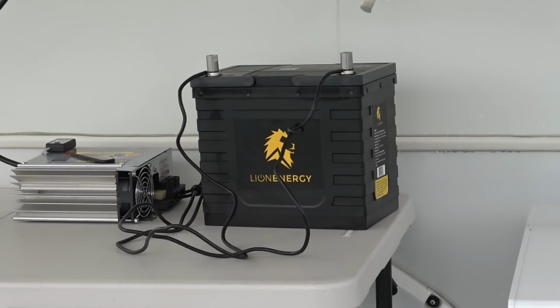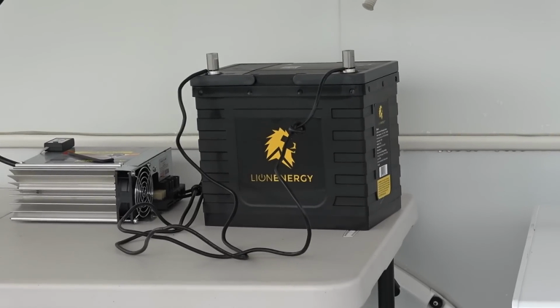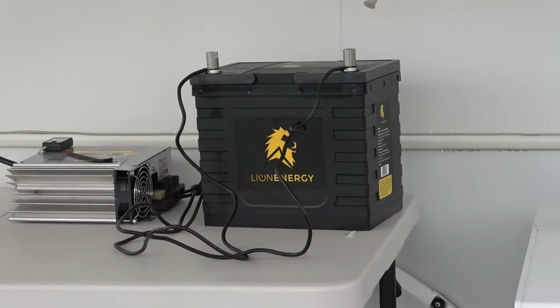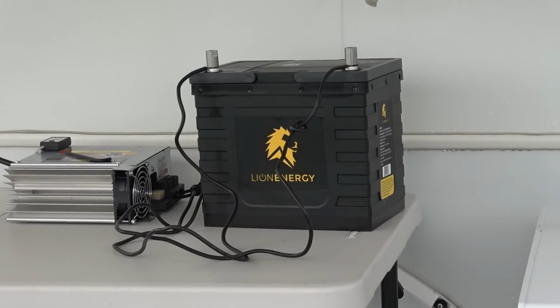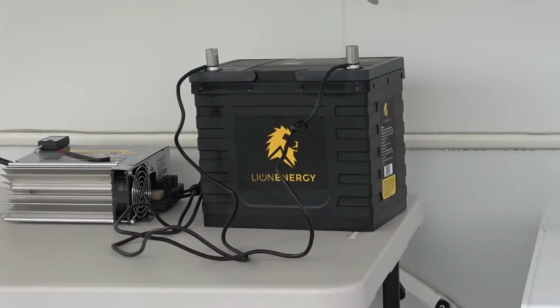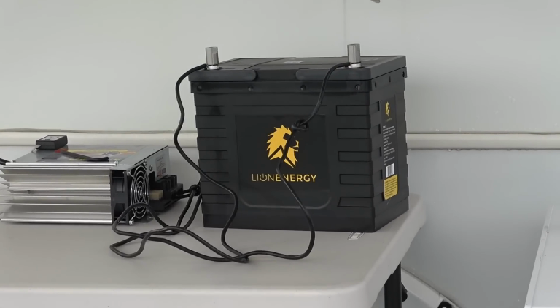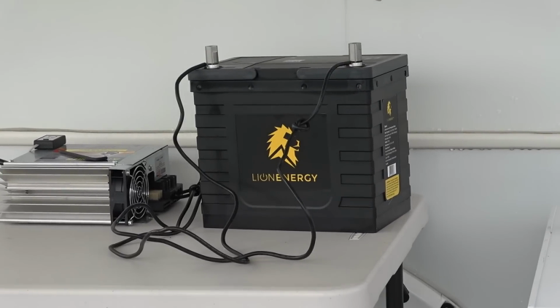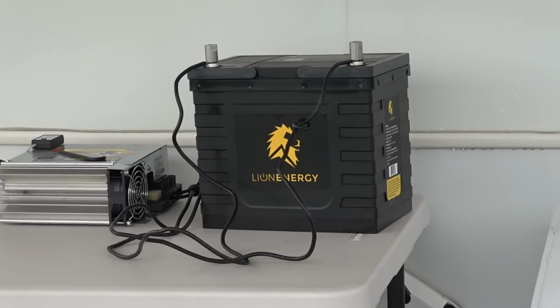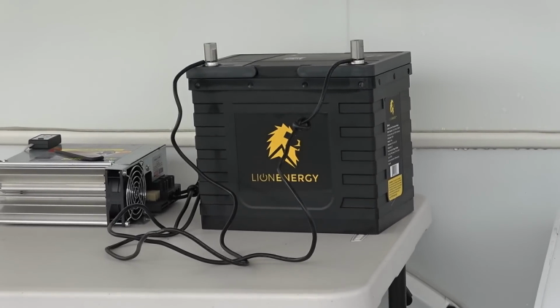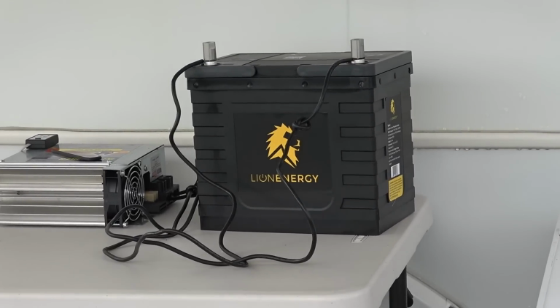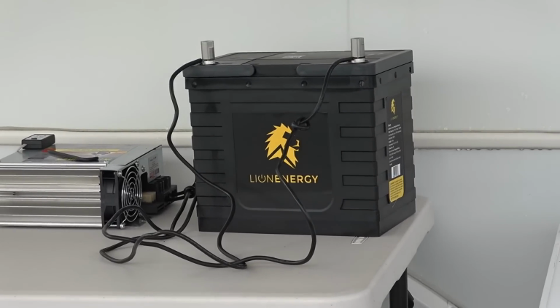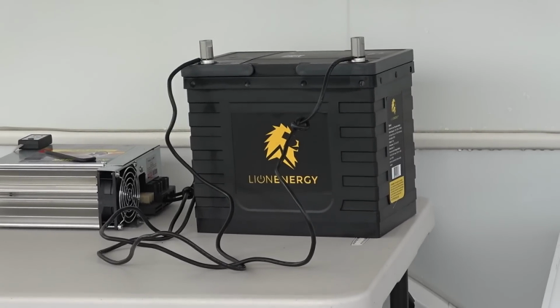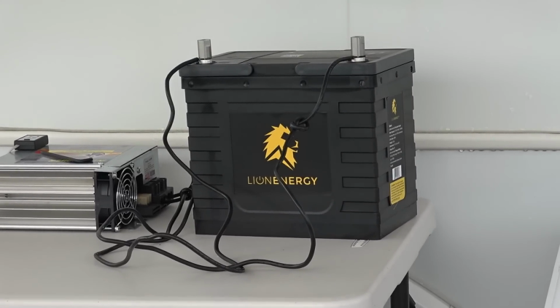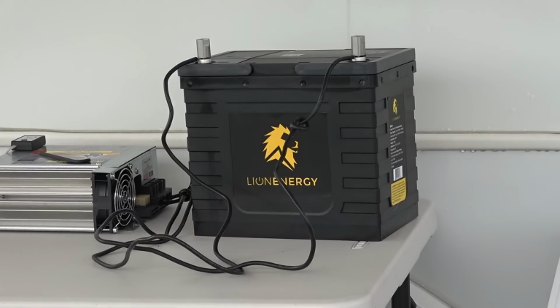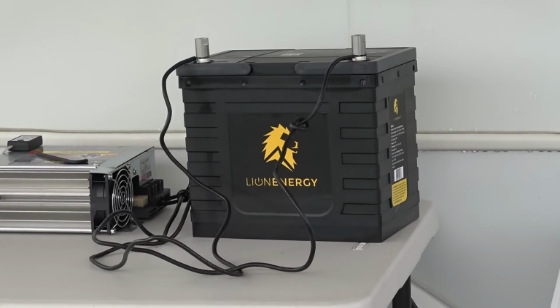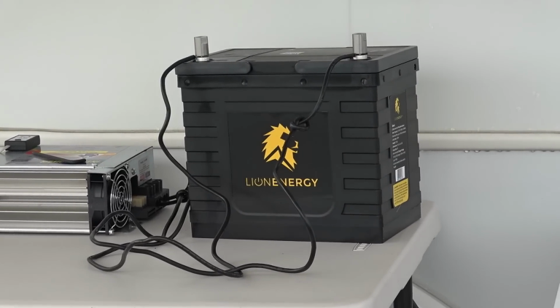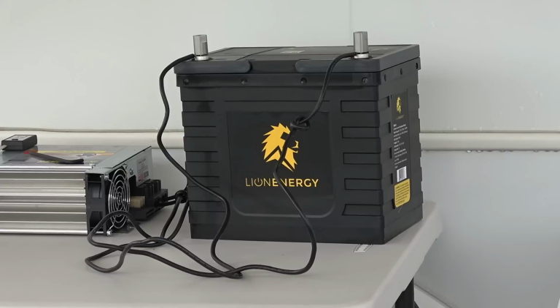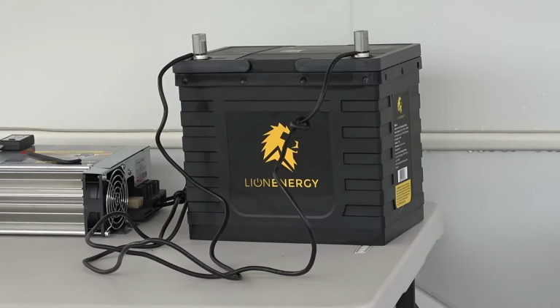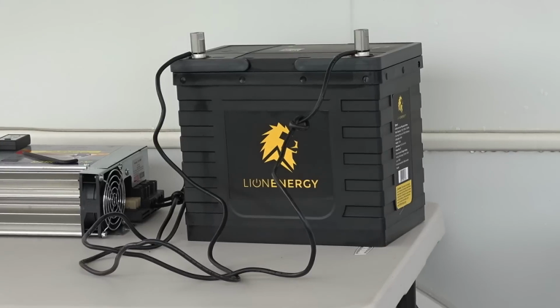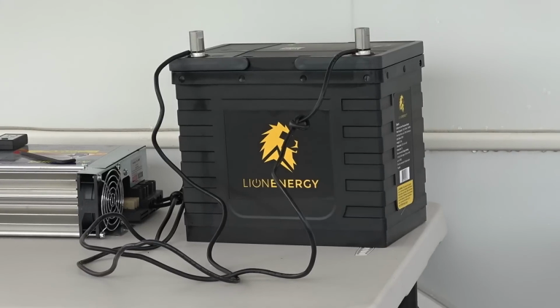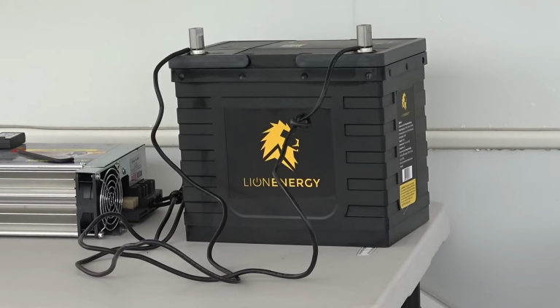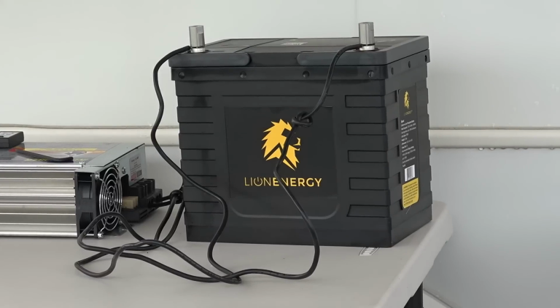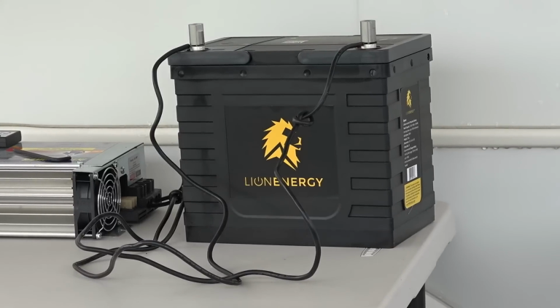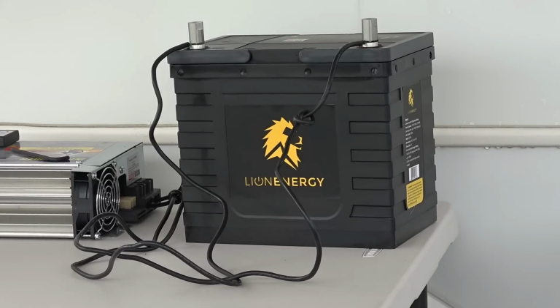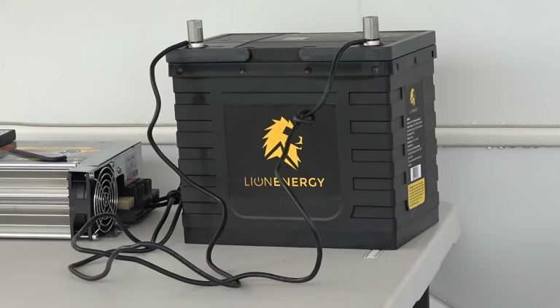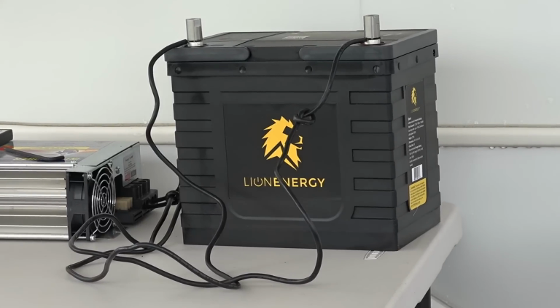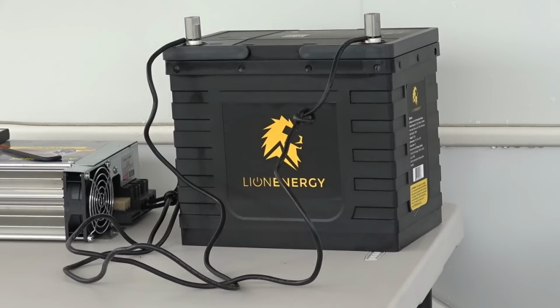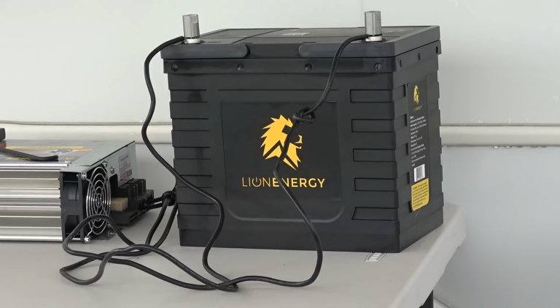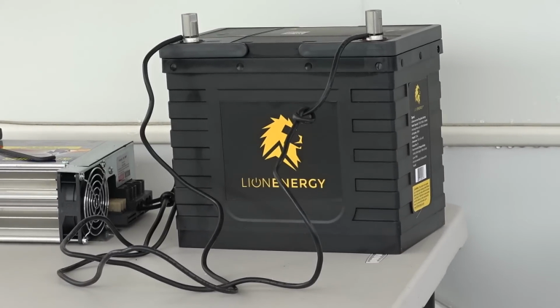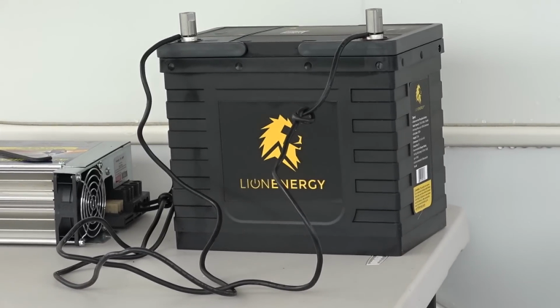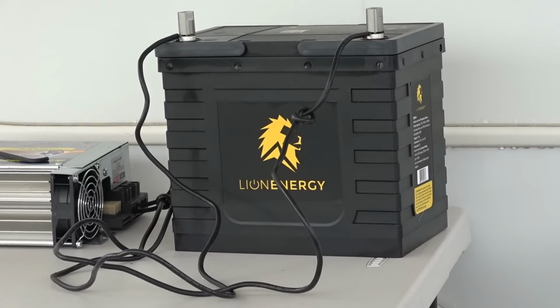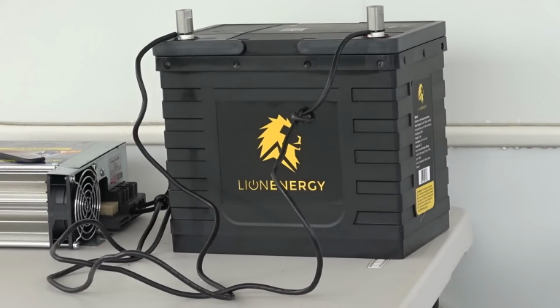Until next time, Ray from loveyourrv.com. Thanks for watching folks, cheers!